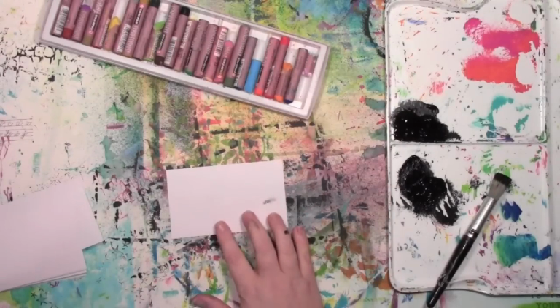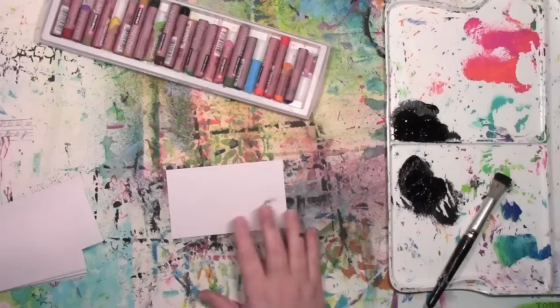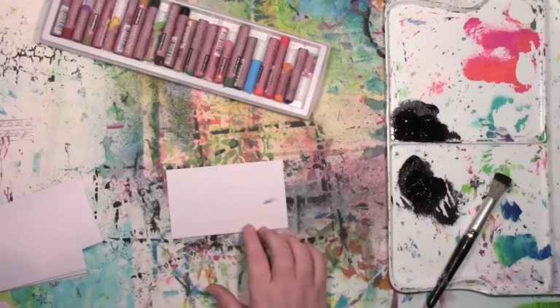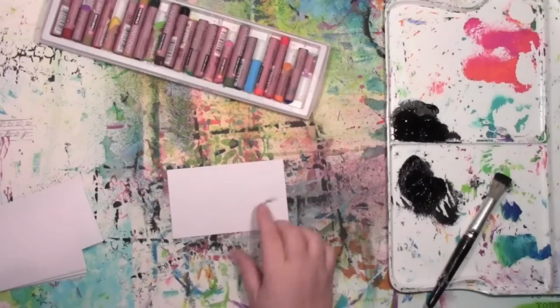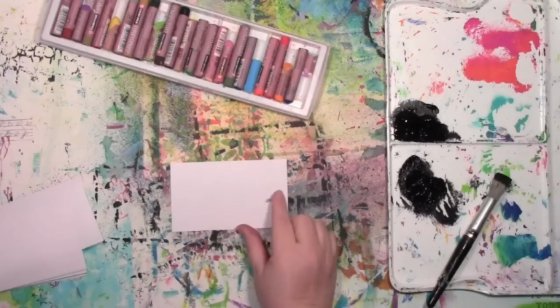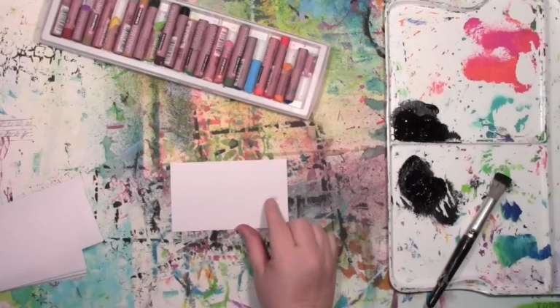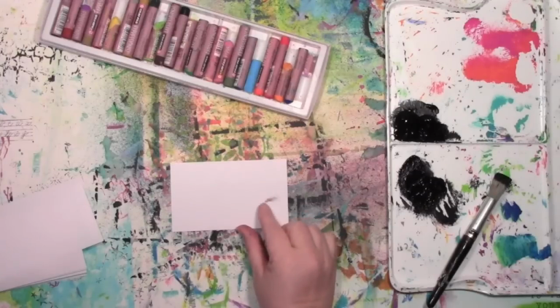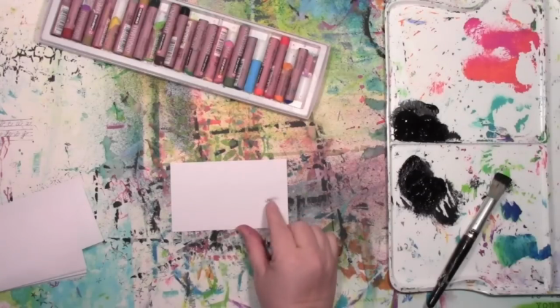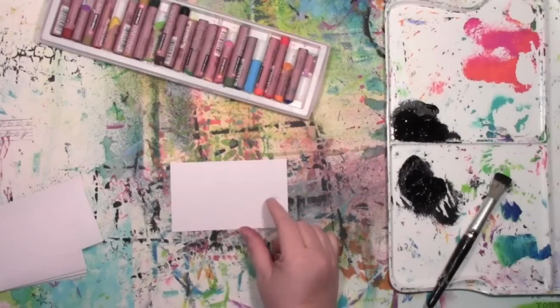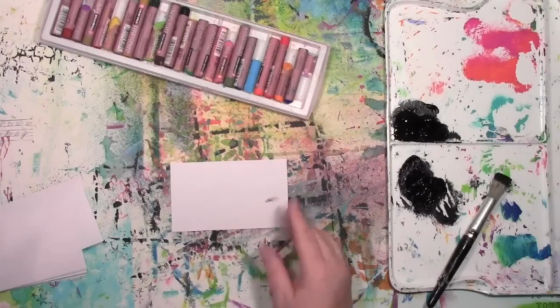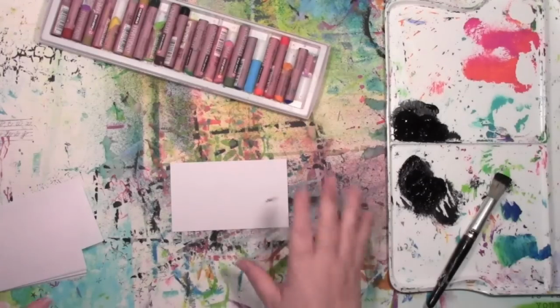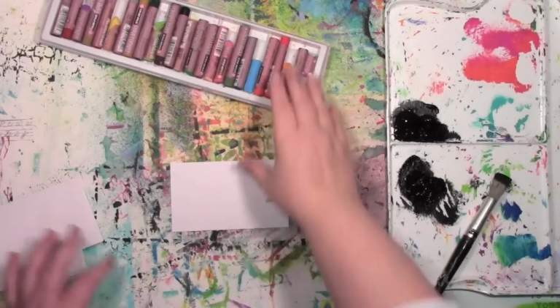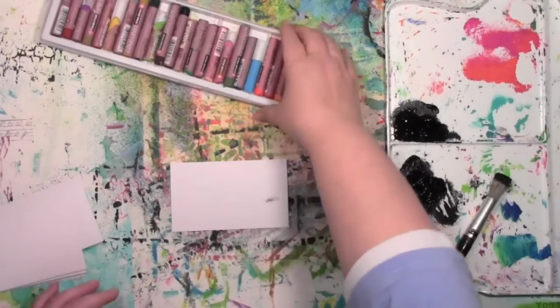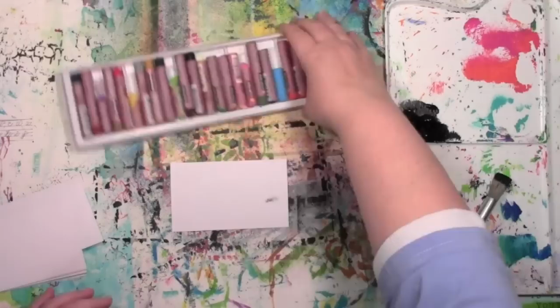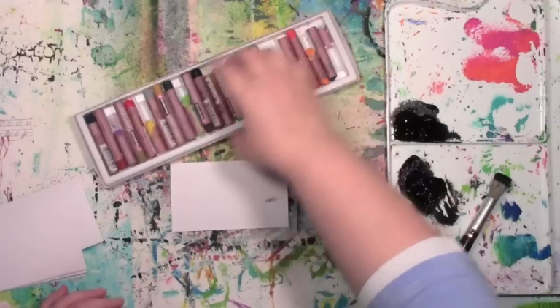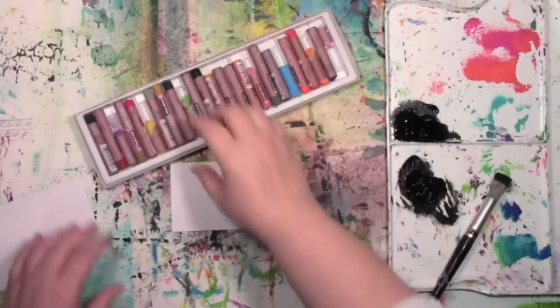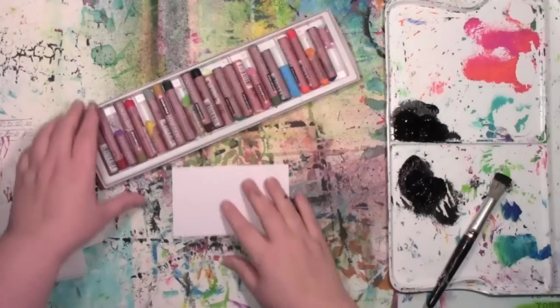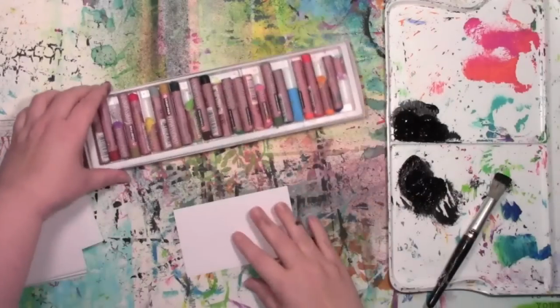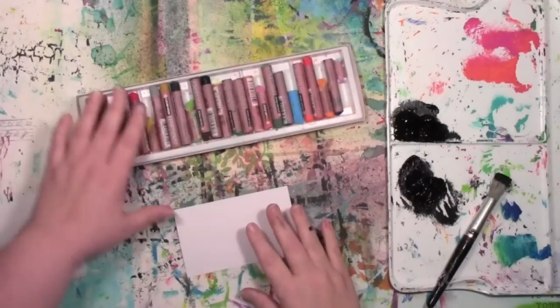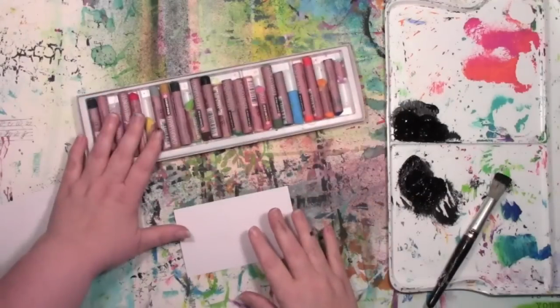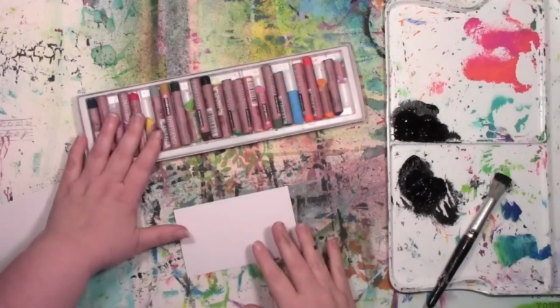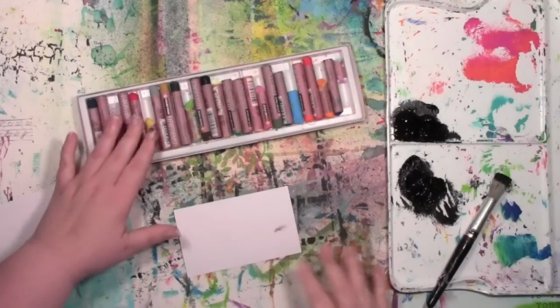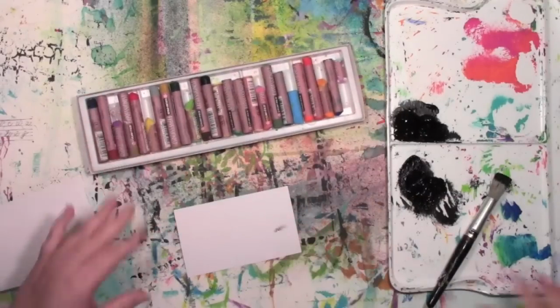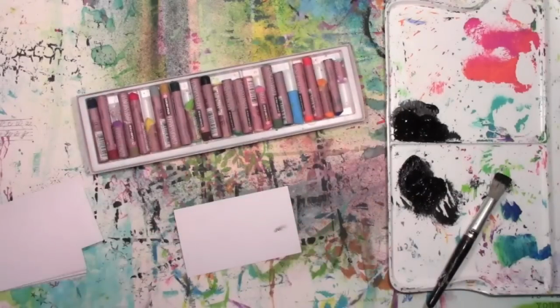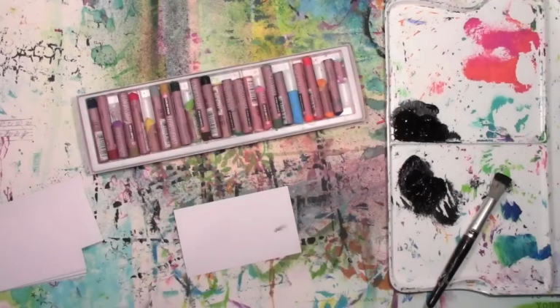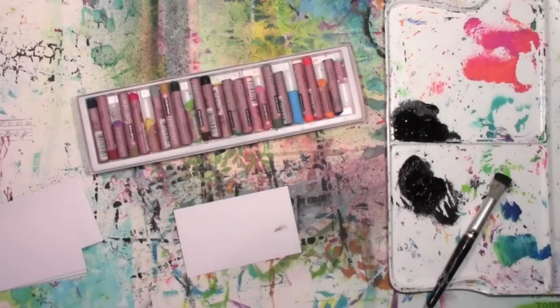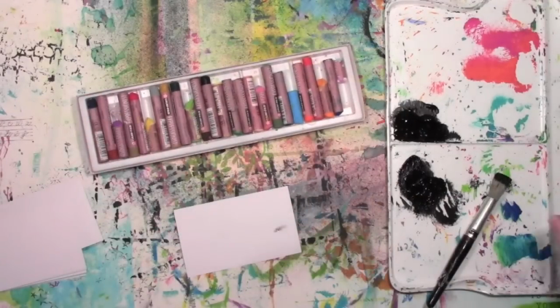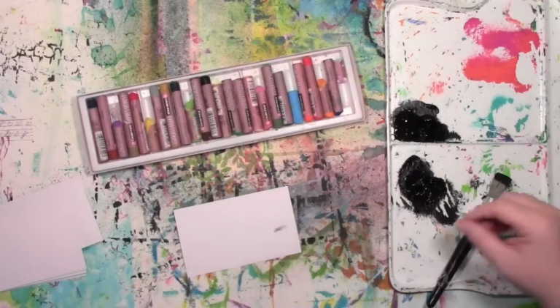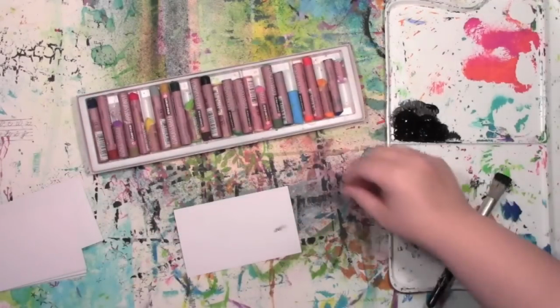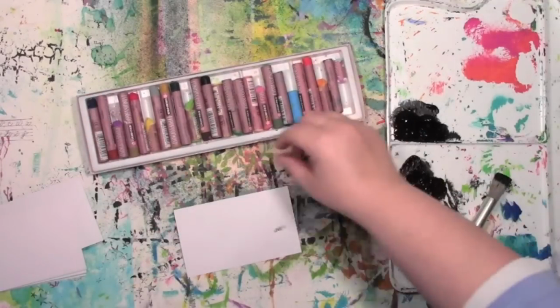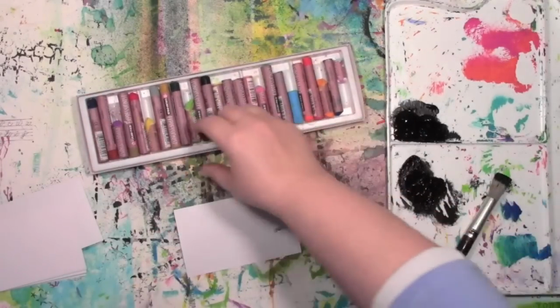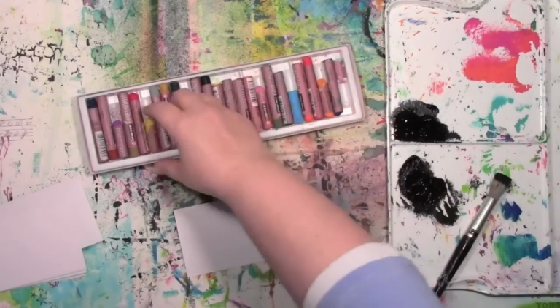I'm going to be using an index card for this, especially ones that have smudges on them, because I'm going to be covering it up and nobody will know that smudge is there but you and me.